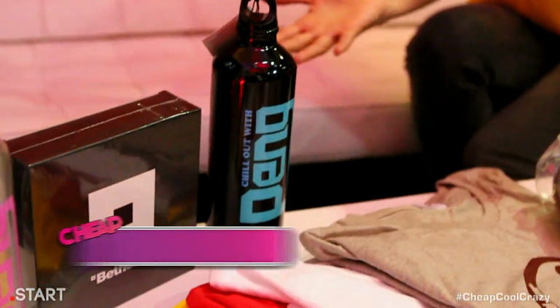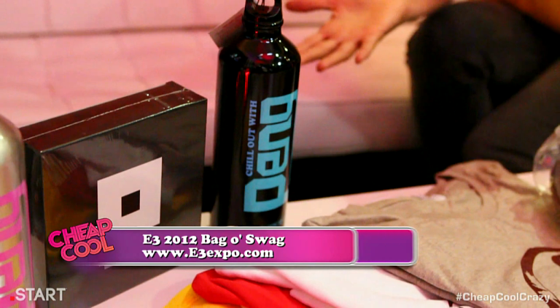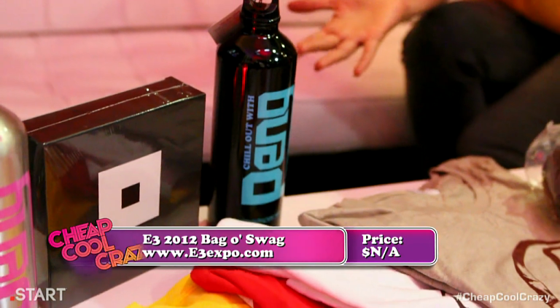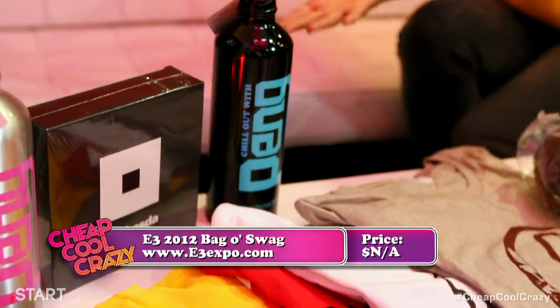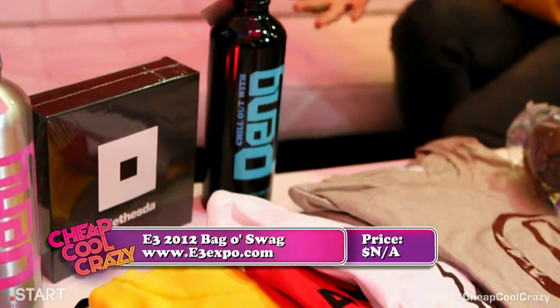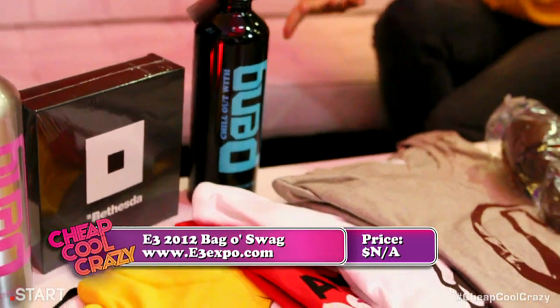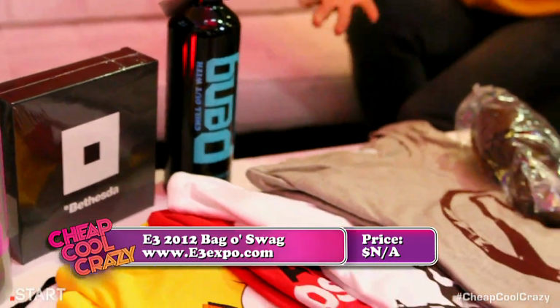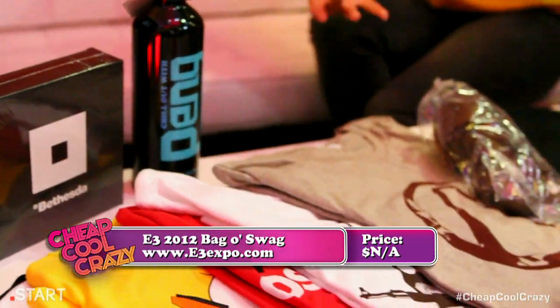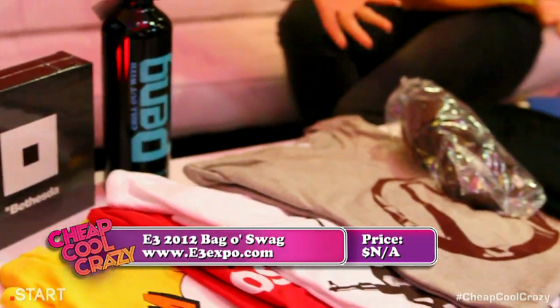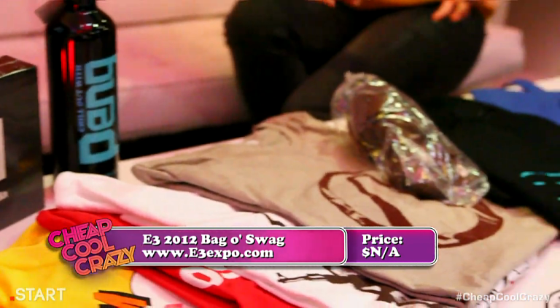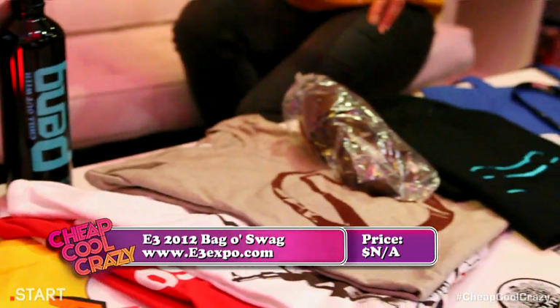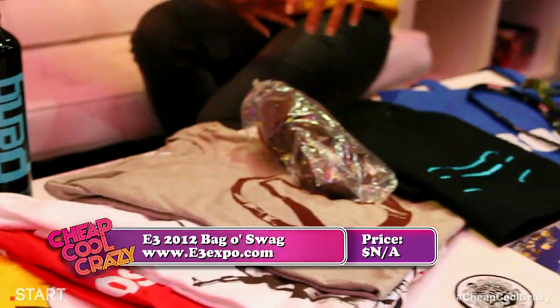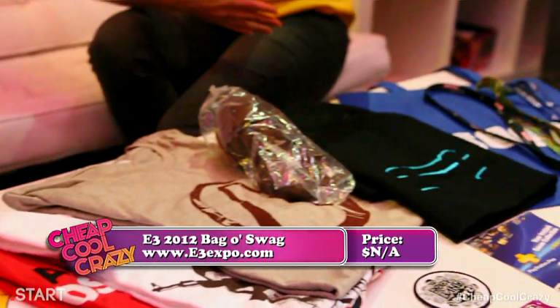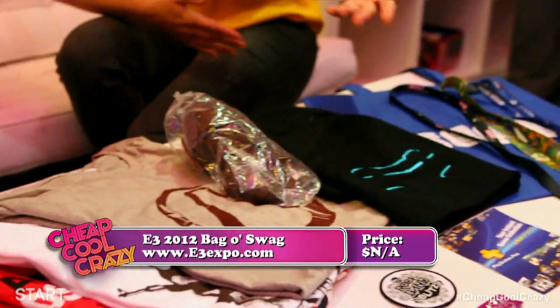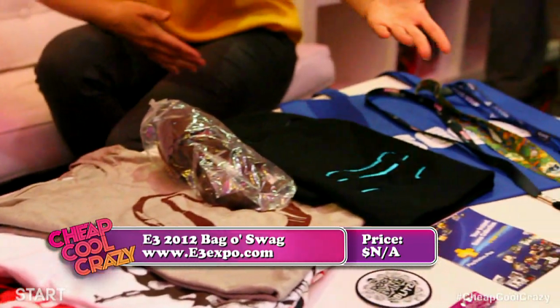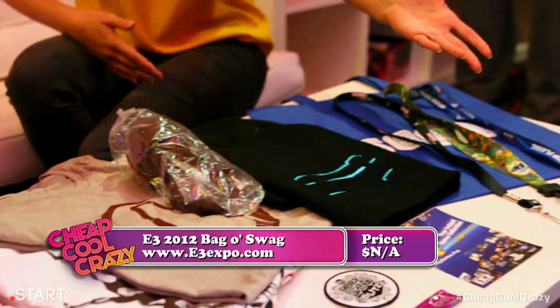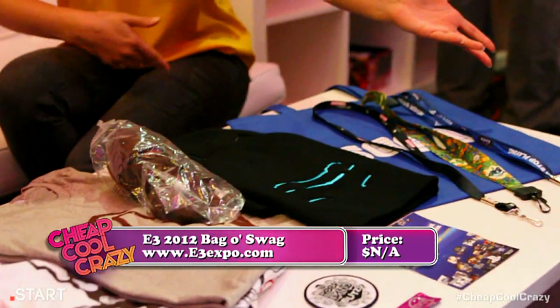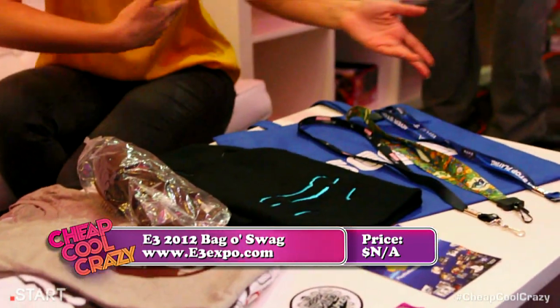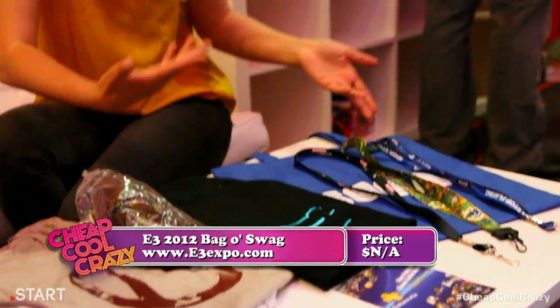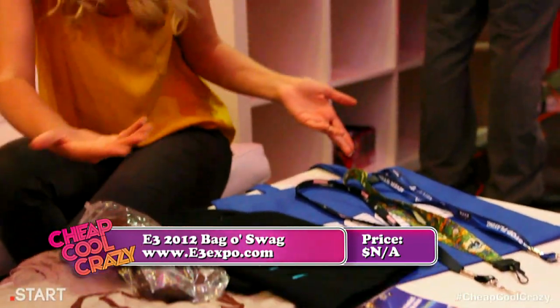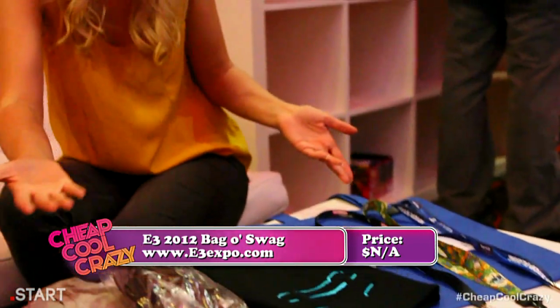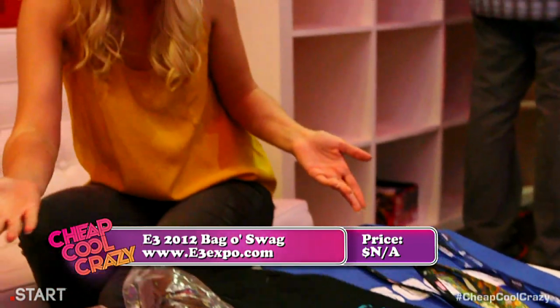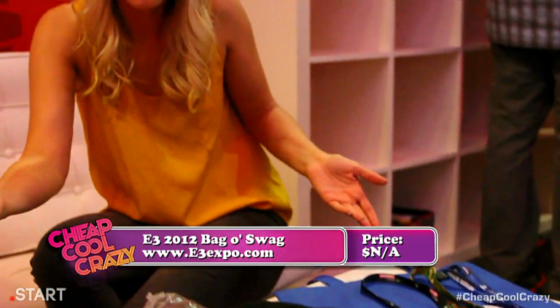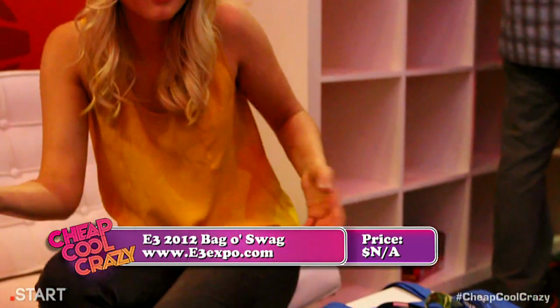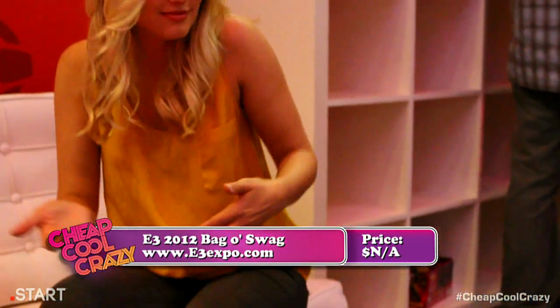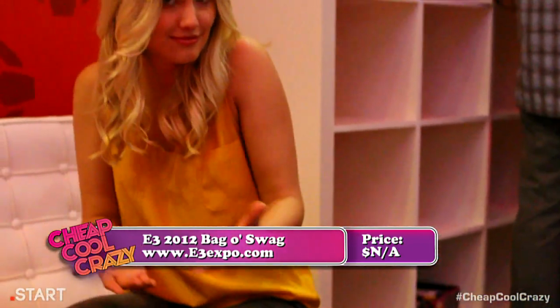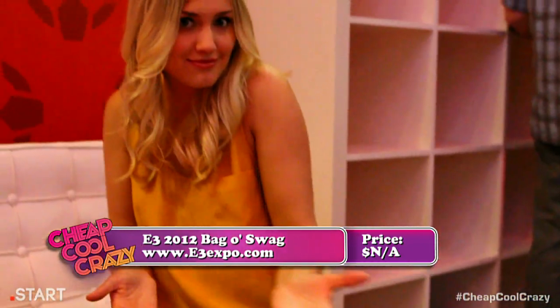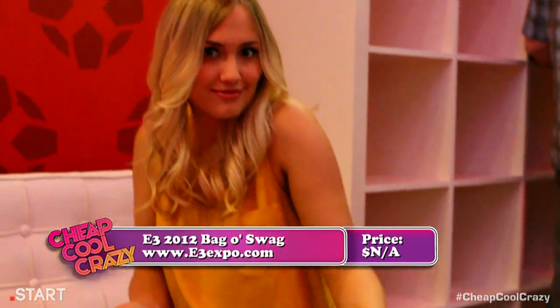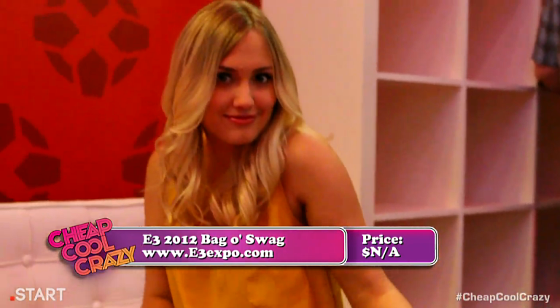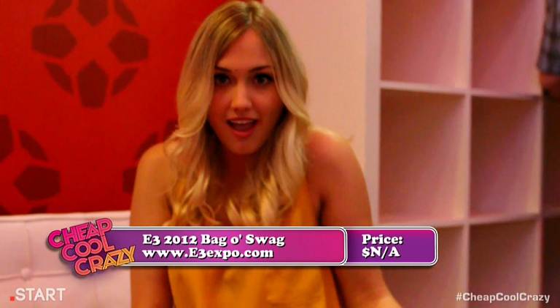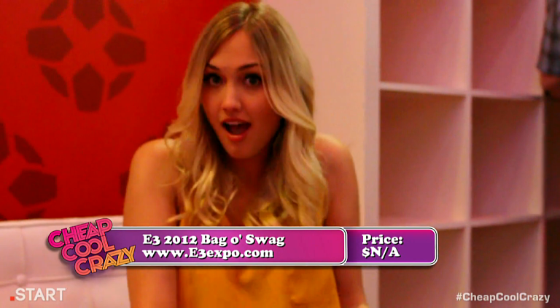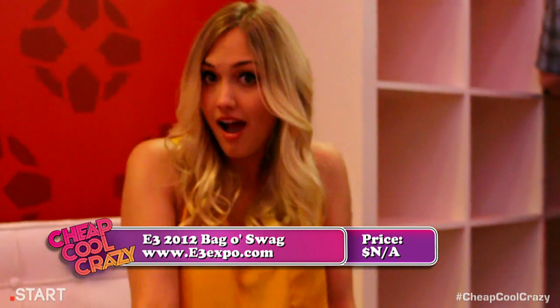So subscribe and leave a comment. Otherwise, if you want a bag of E3 swag, you'll just have to come to E3 next year.